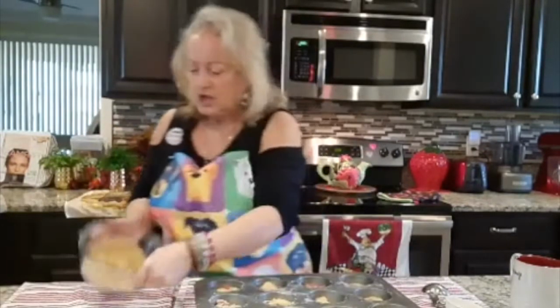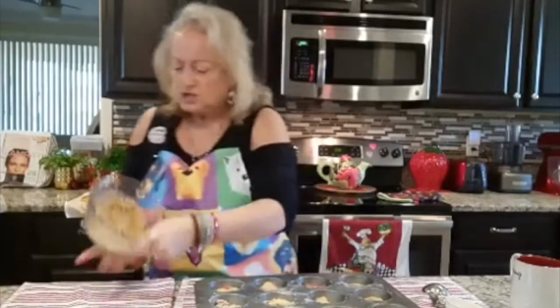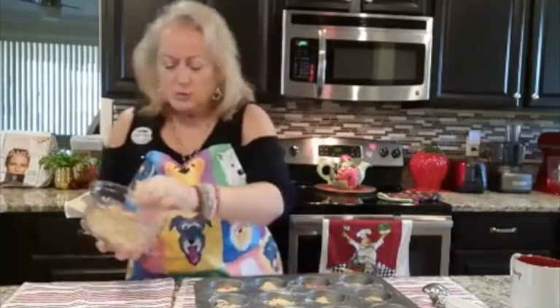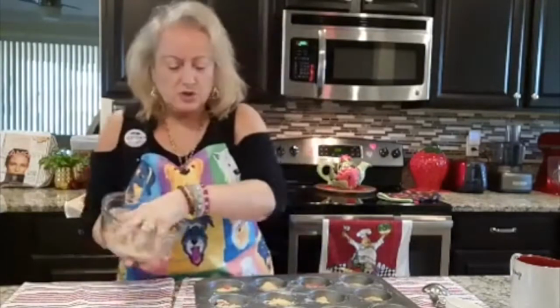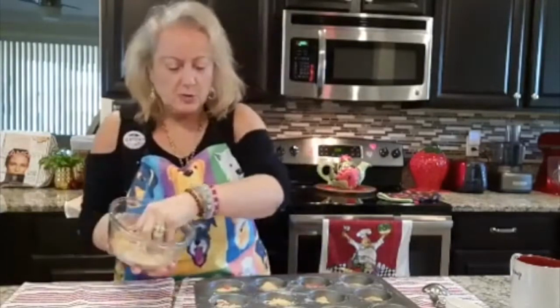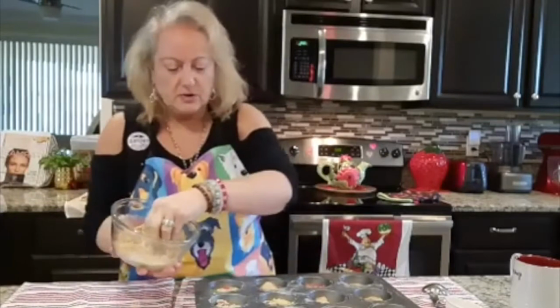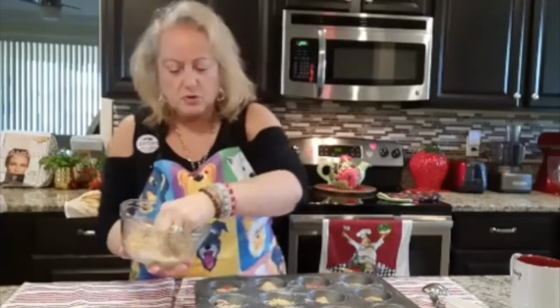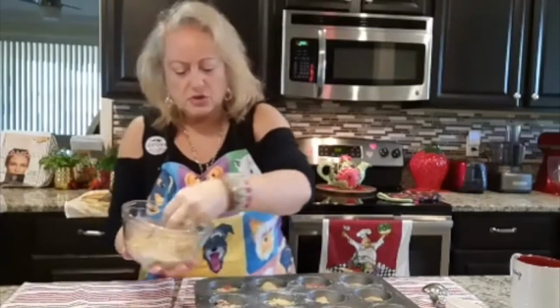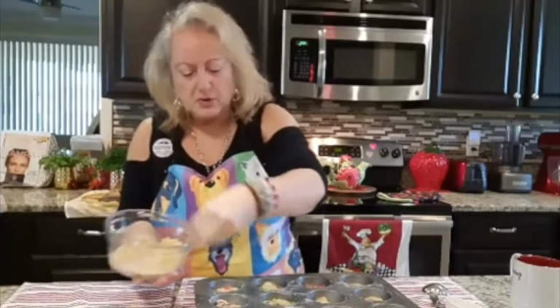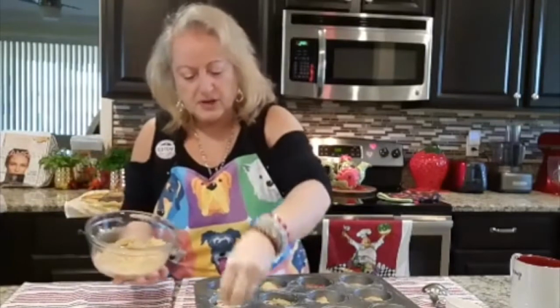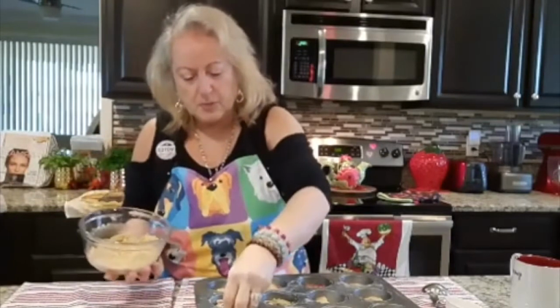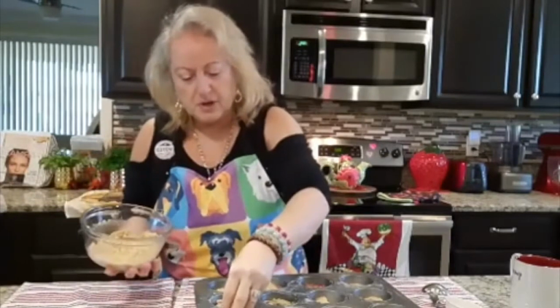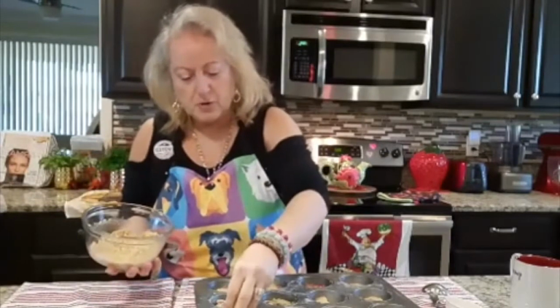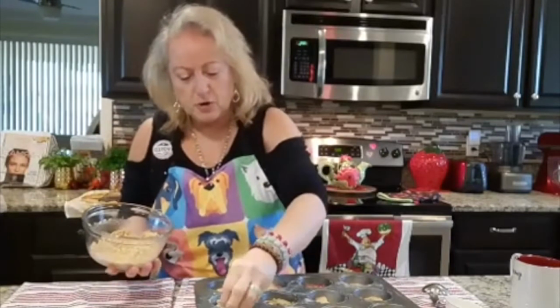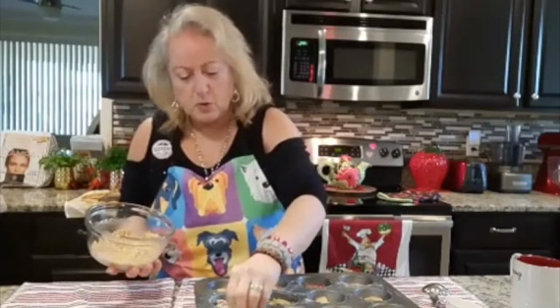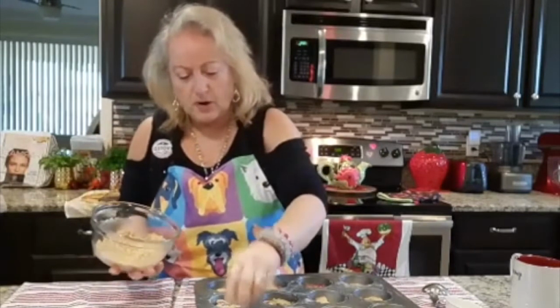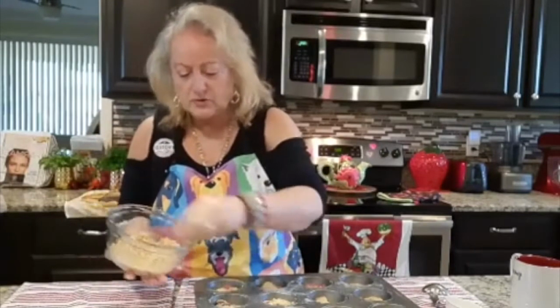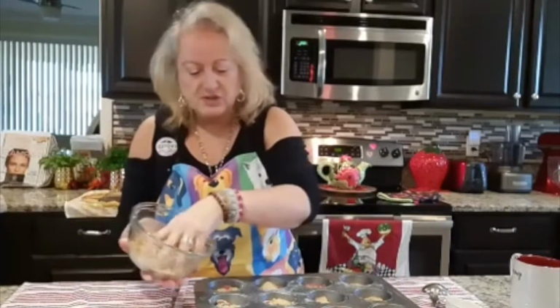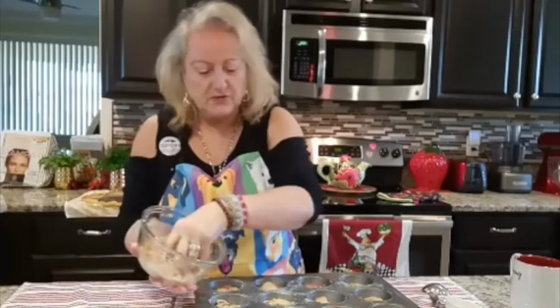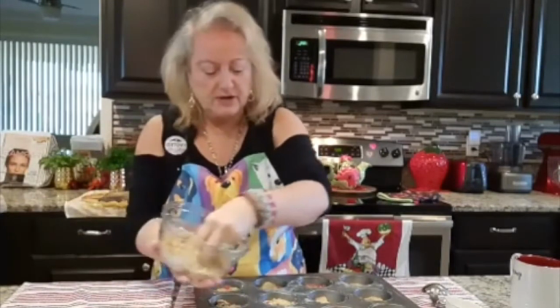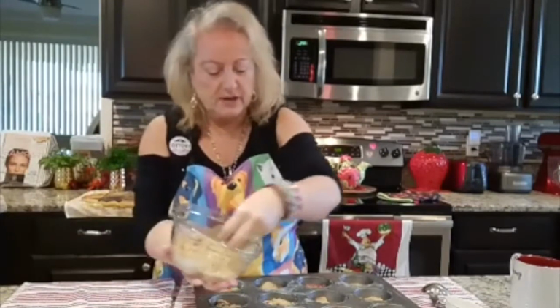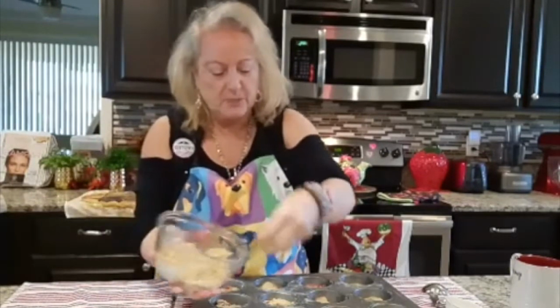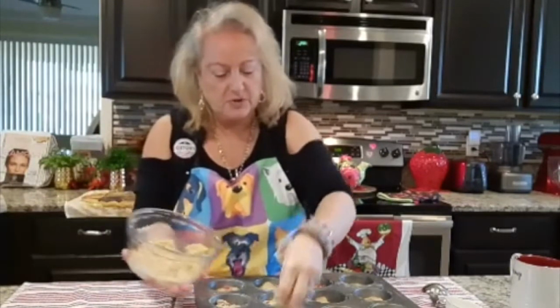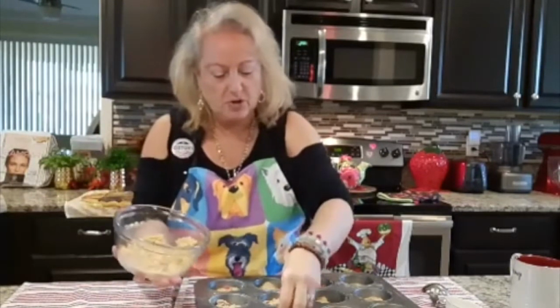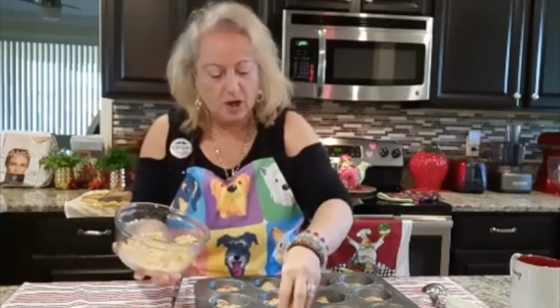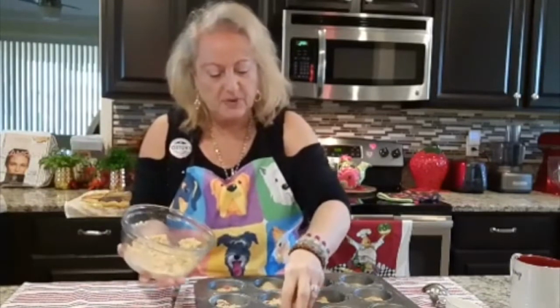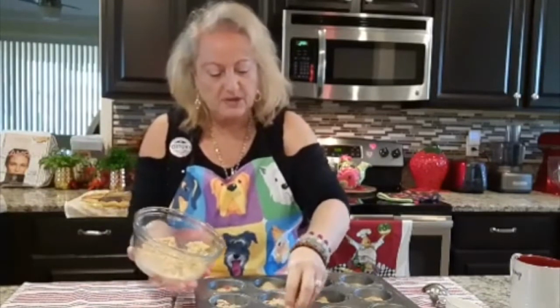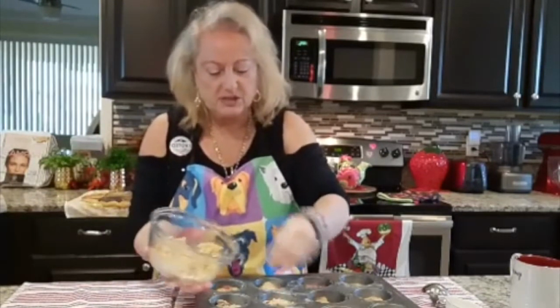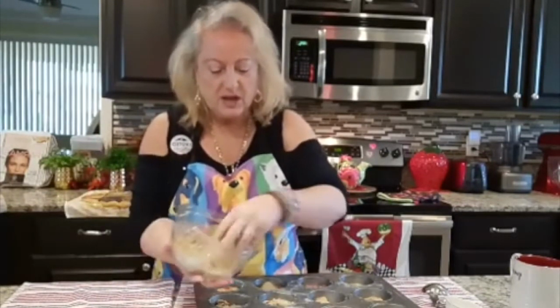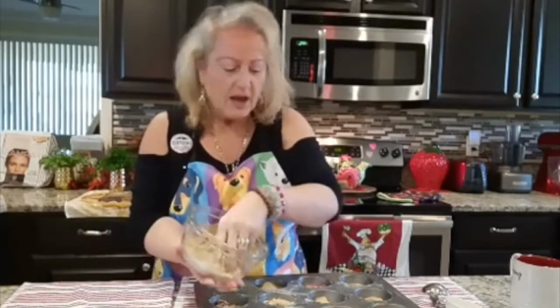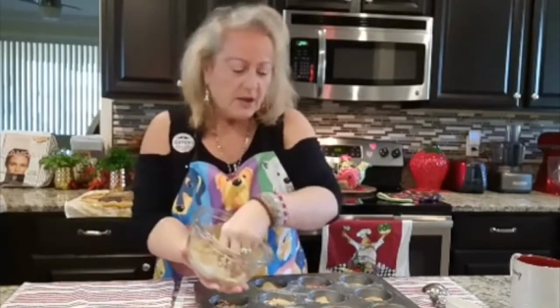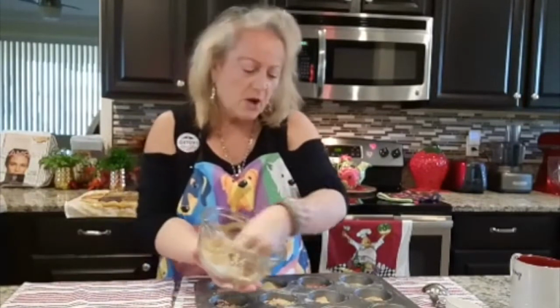Then what you want to do is come over here and definitely put the toppings on.